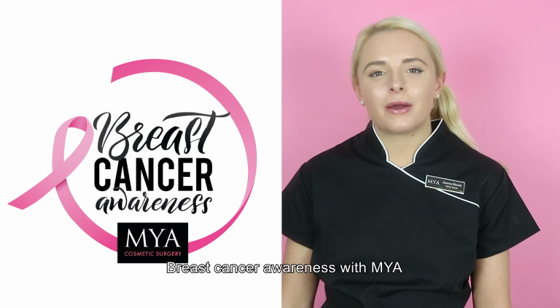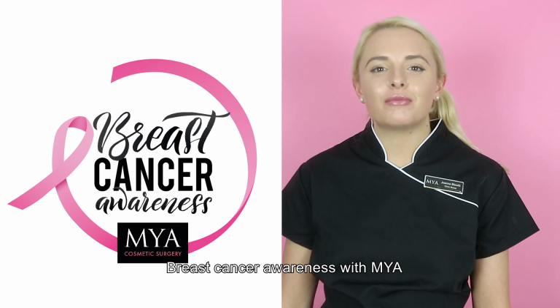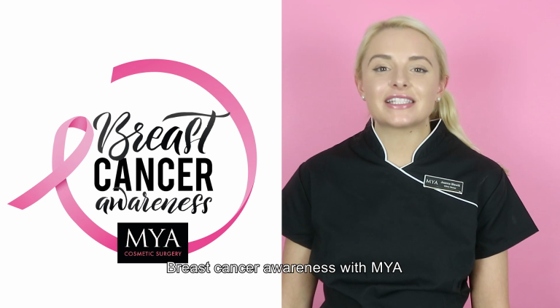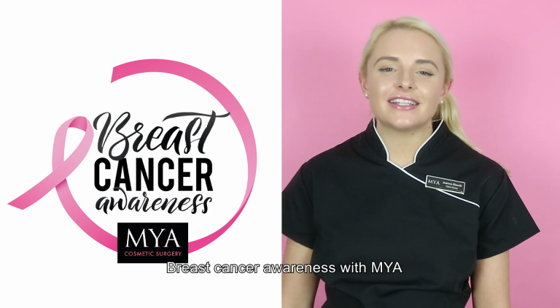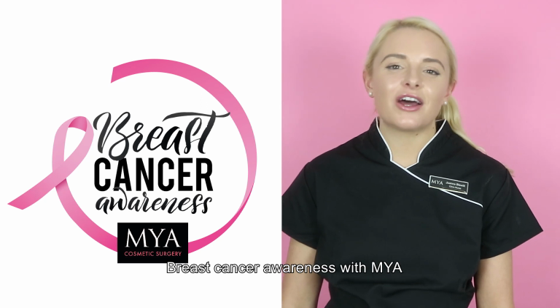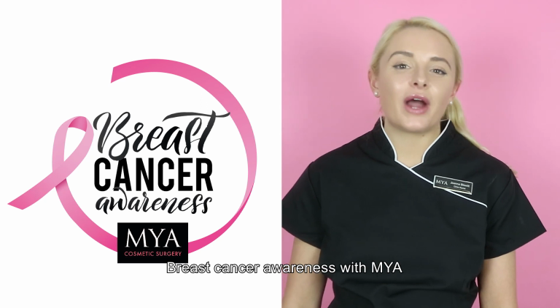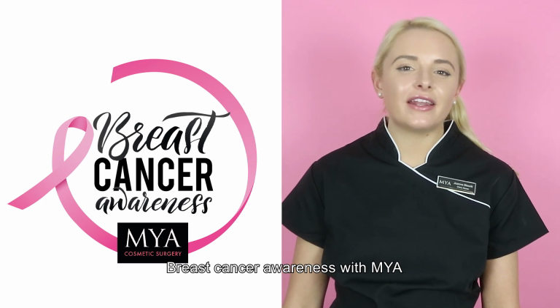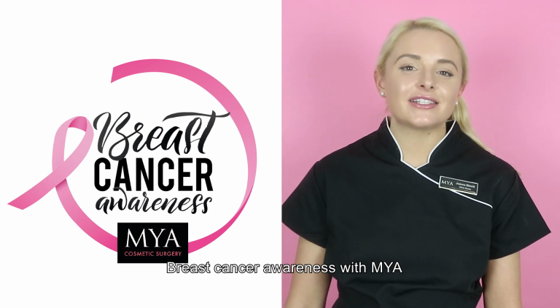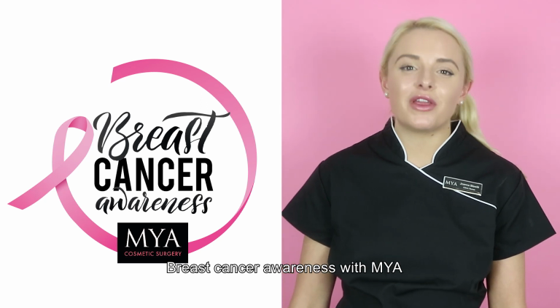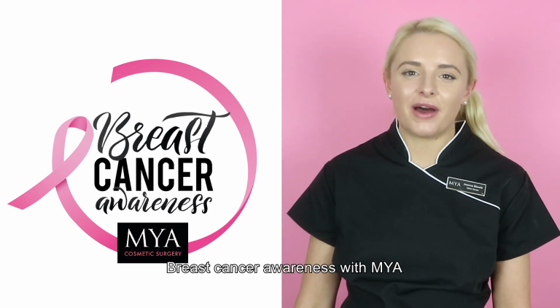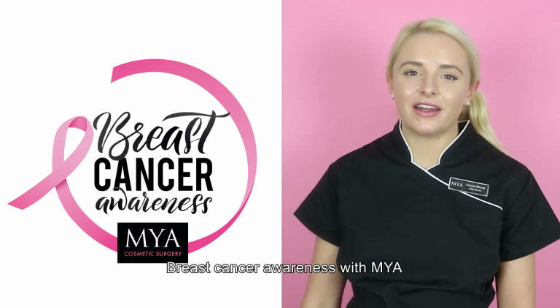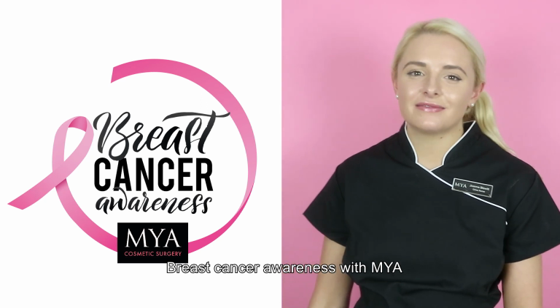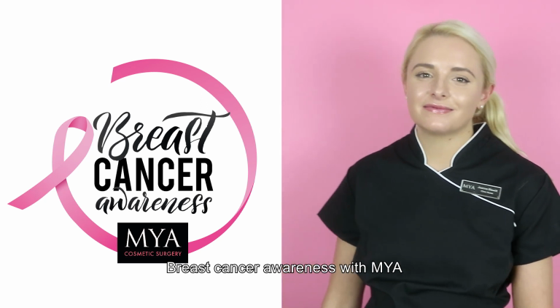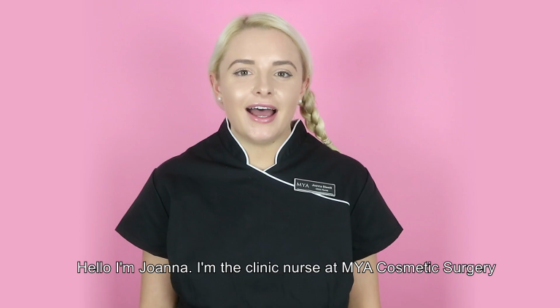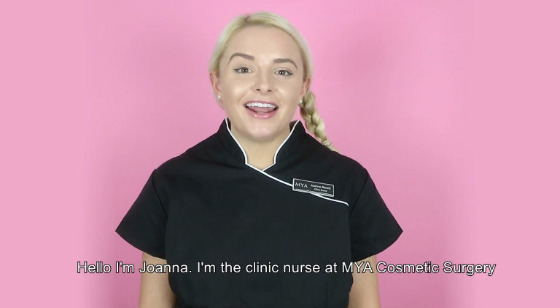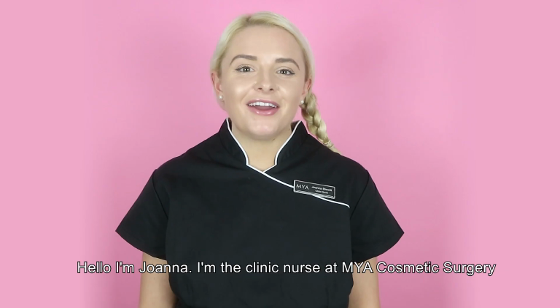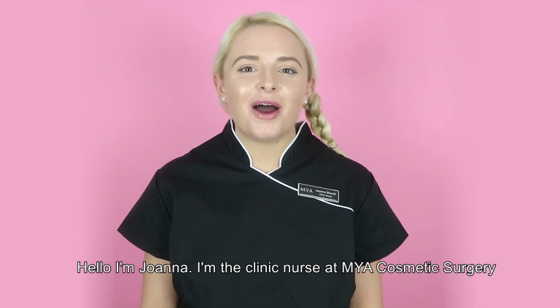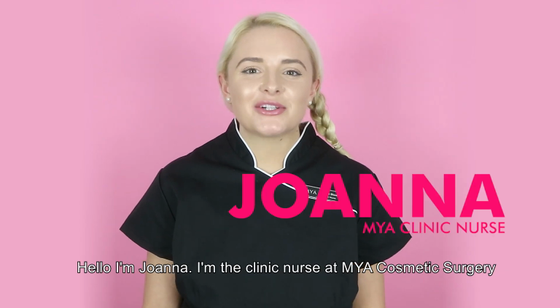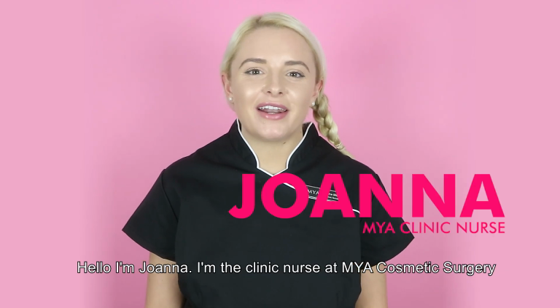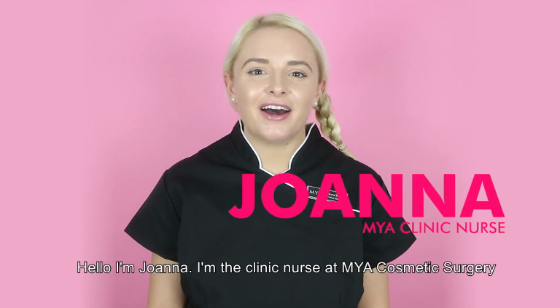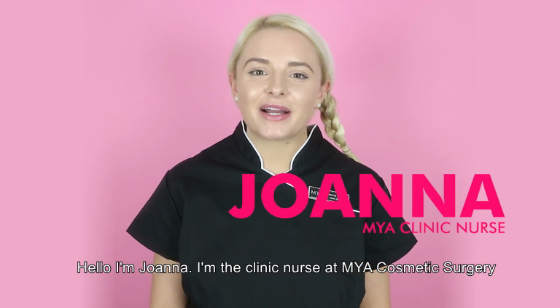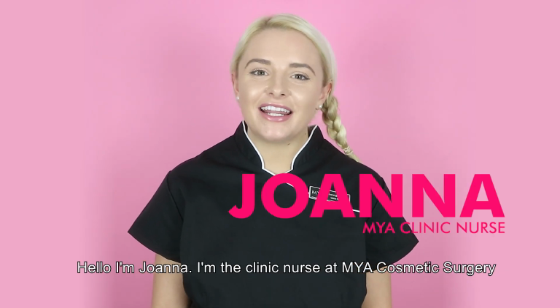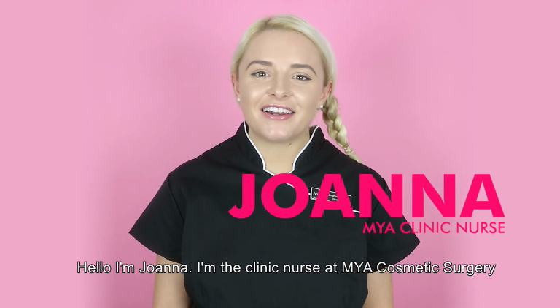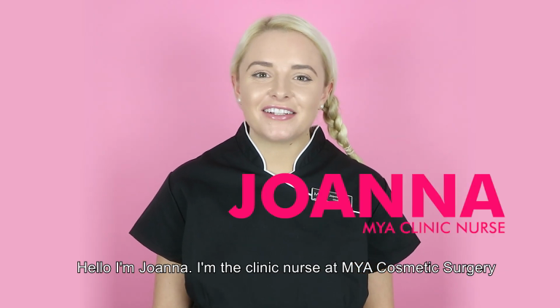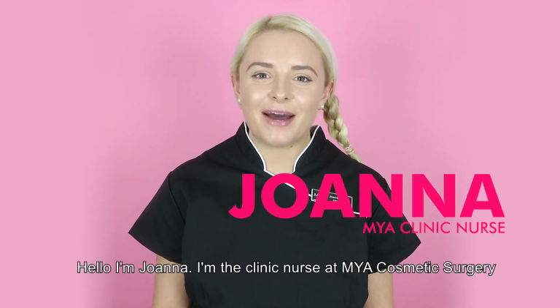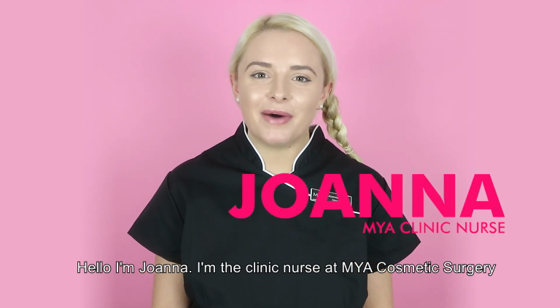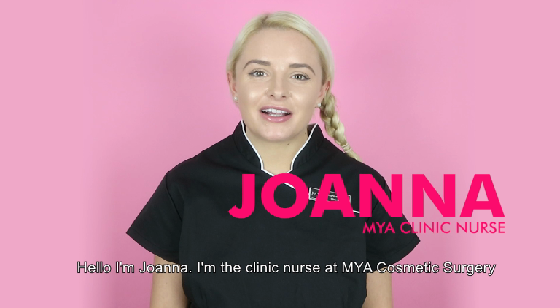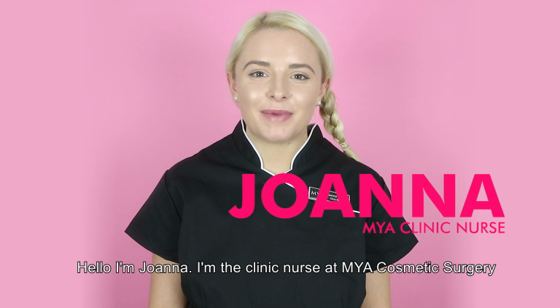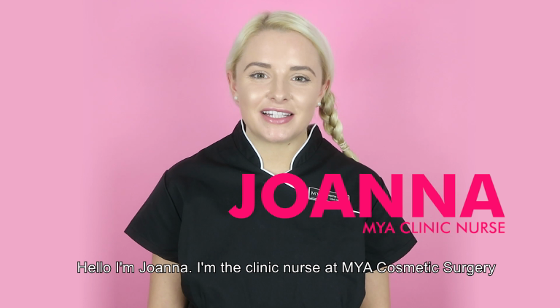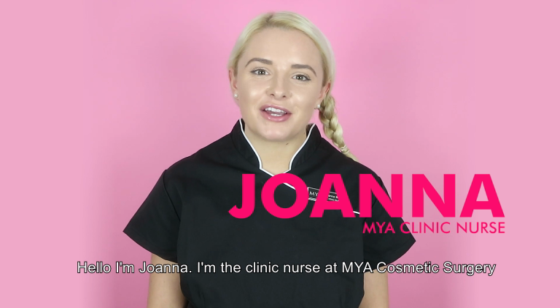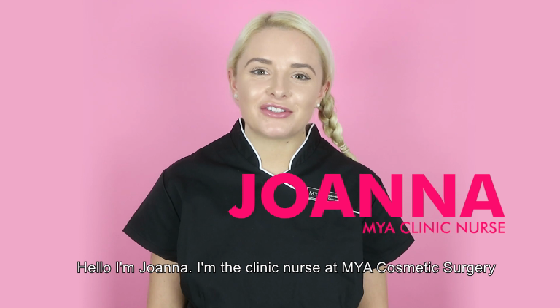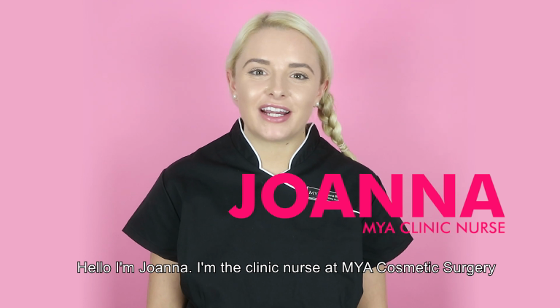Breast Cancer Awareness with Mya. Hello, I'm Joanna, a clinic nurse at Mya Cosmetic Surgery.